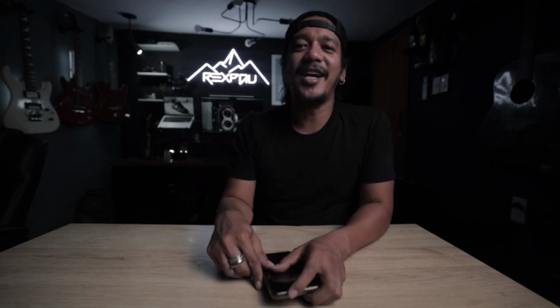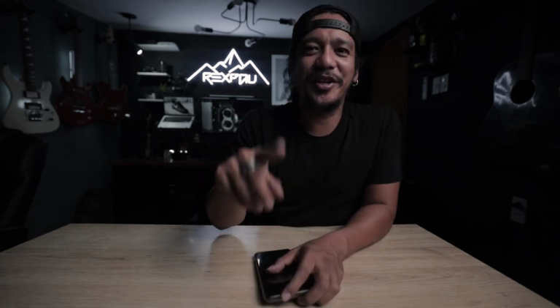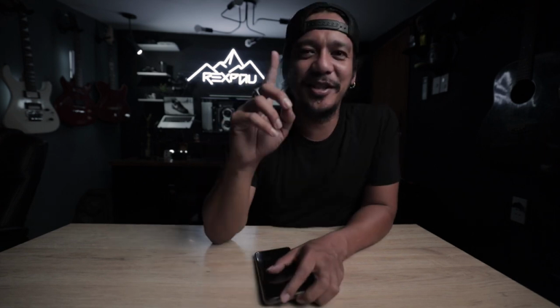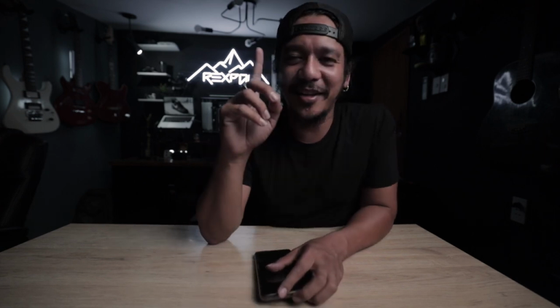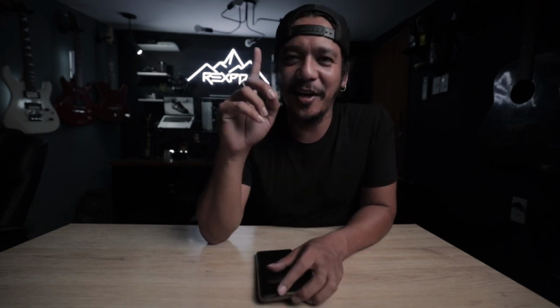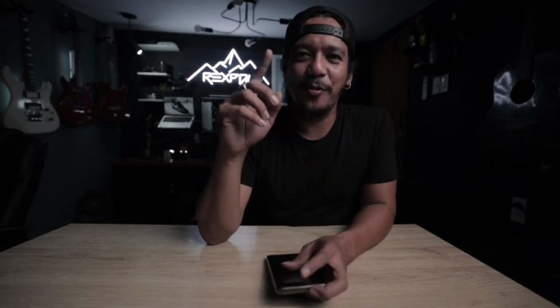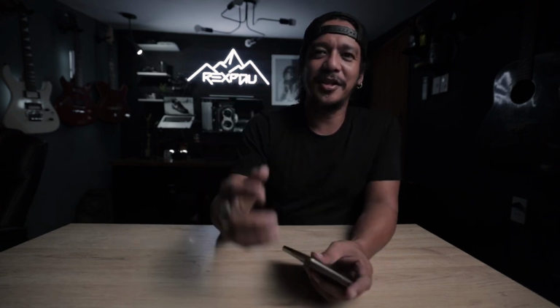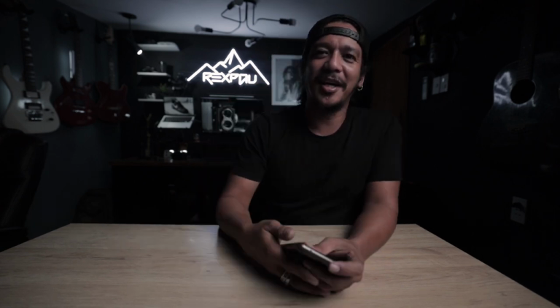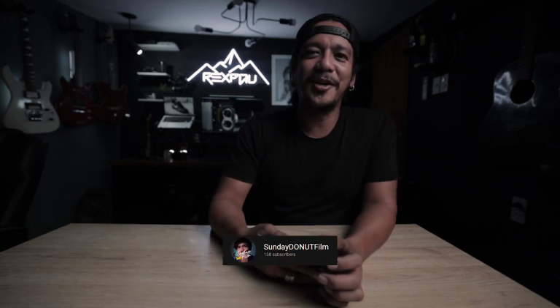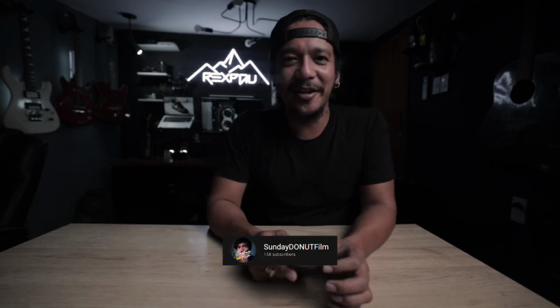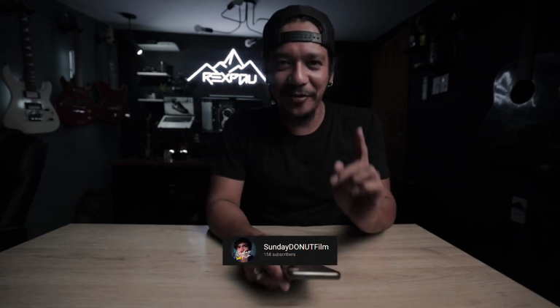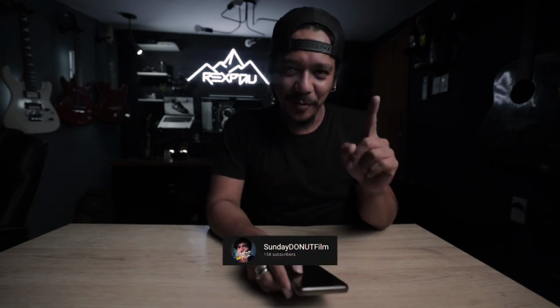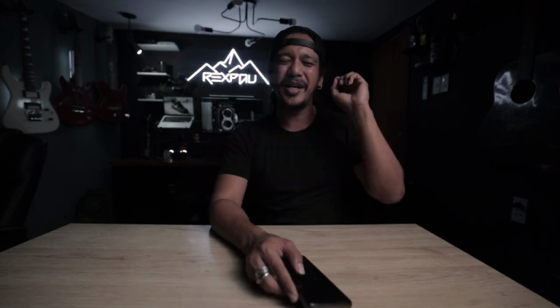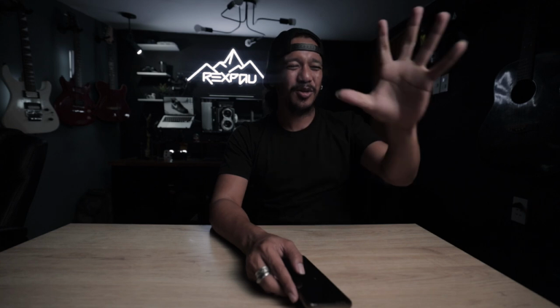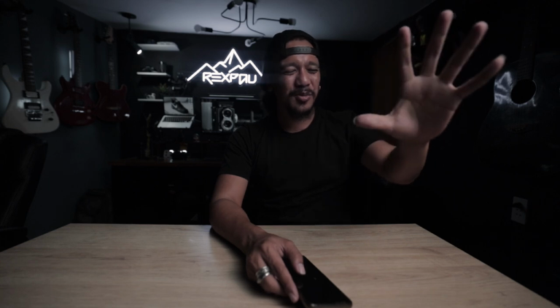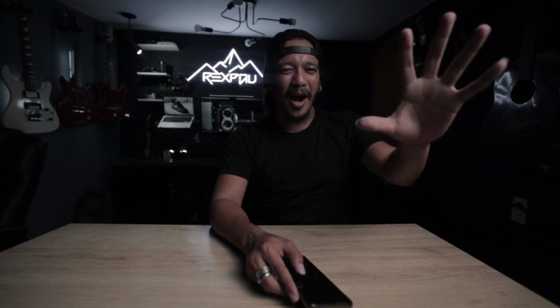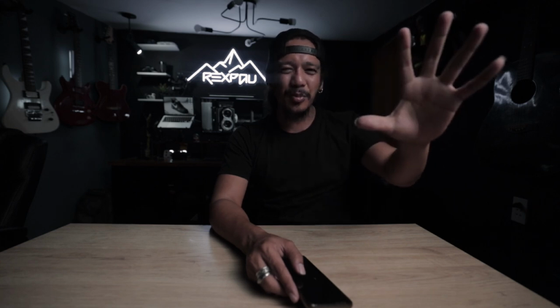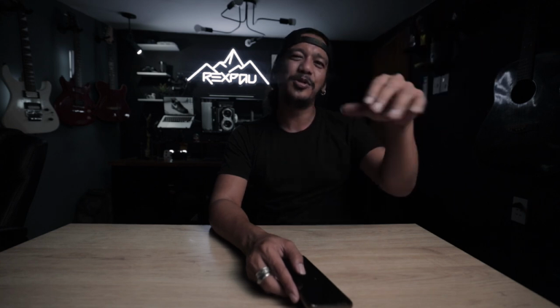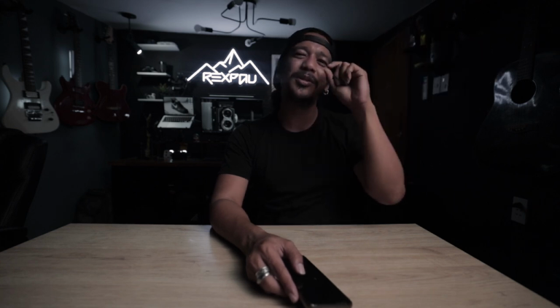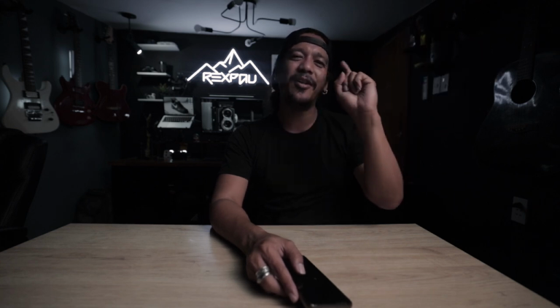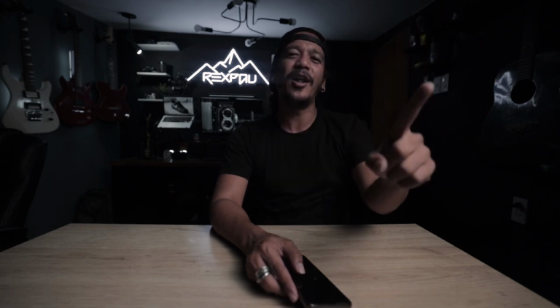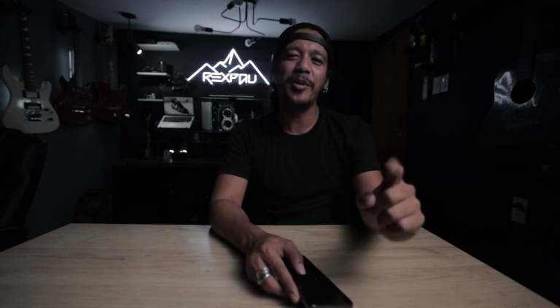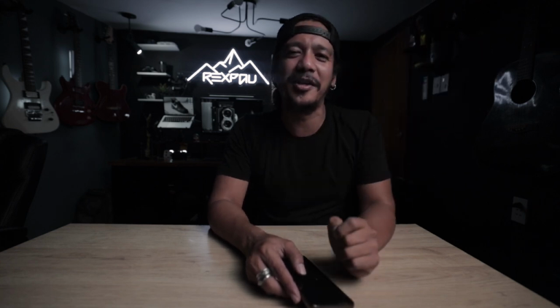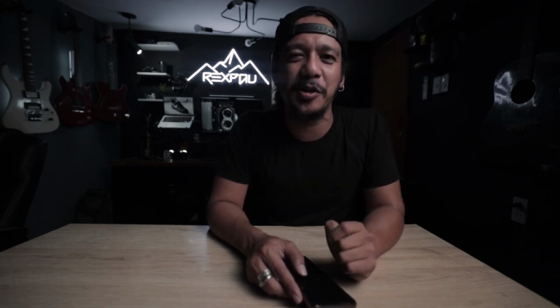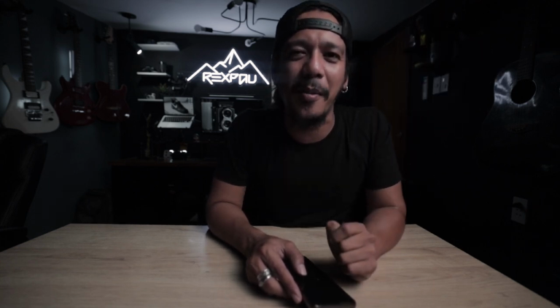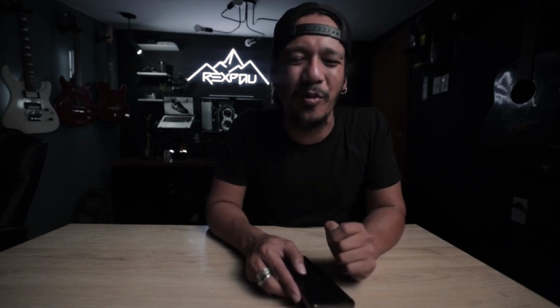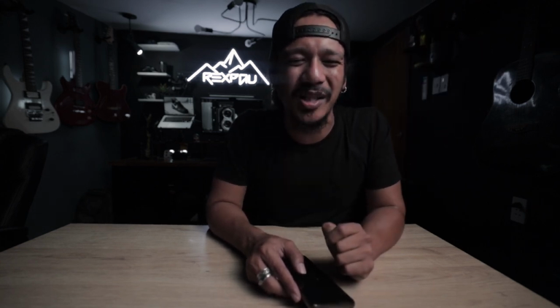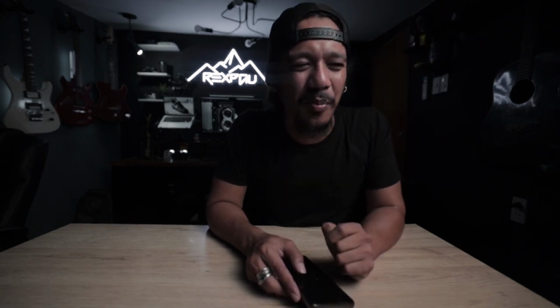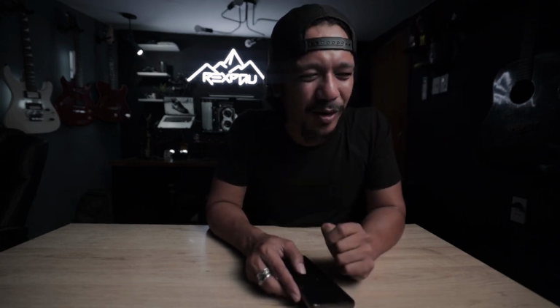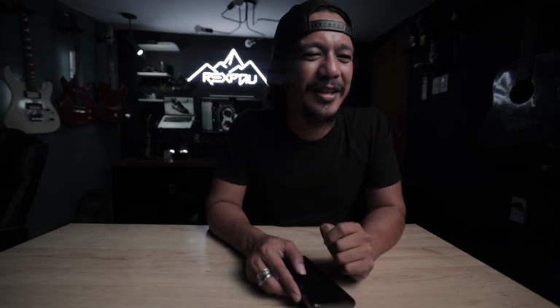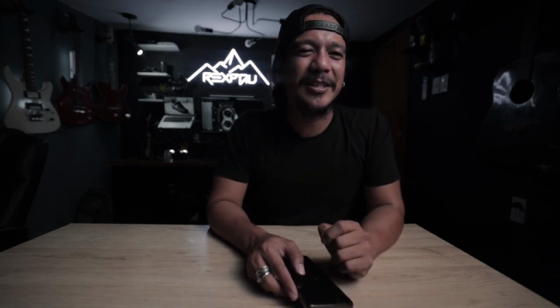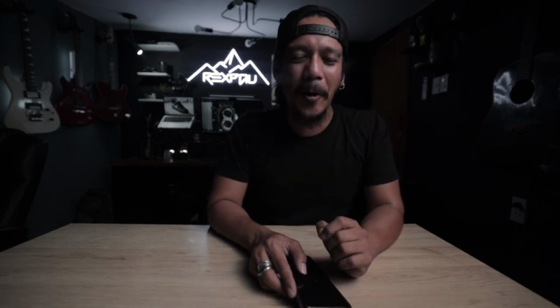And that's for today's vlog. Thank you for watching Sunday Donut Film. Make sure to subscribe to my YouTube channel and follow me on Instagram at rexmalpal.